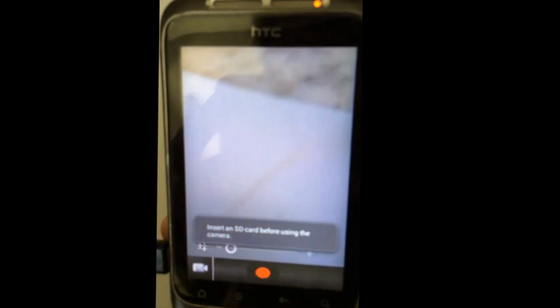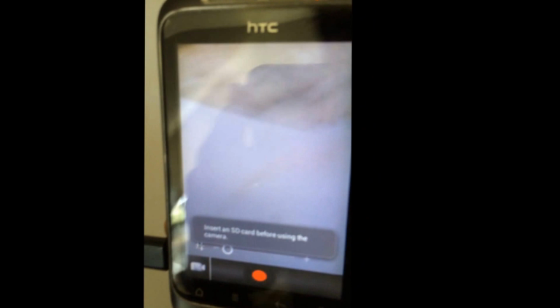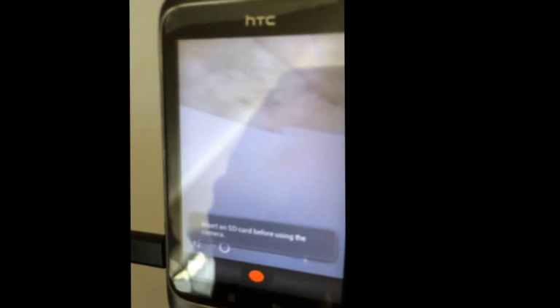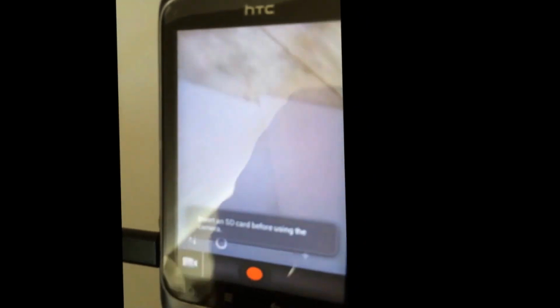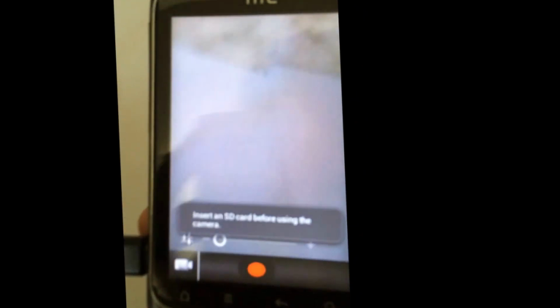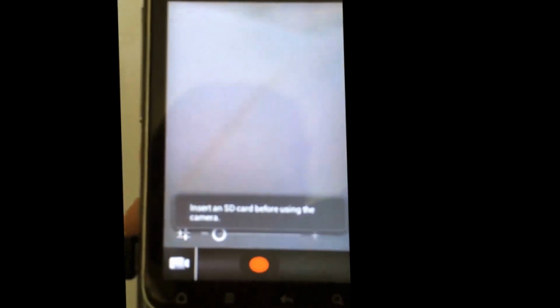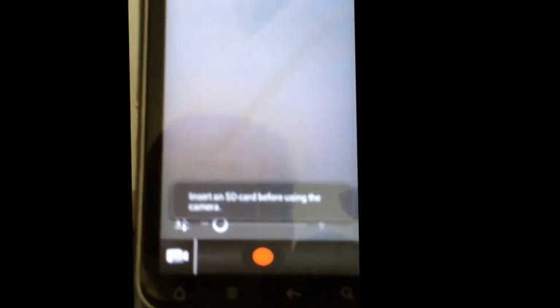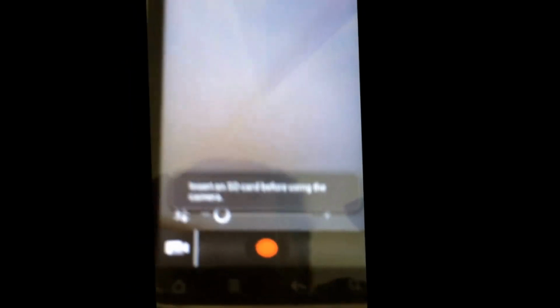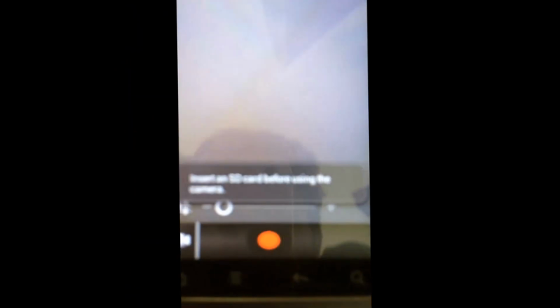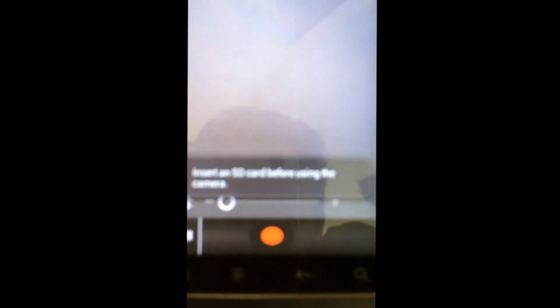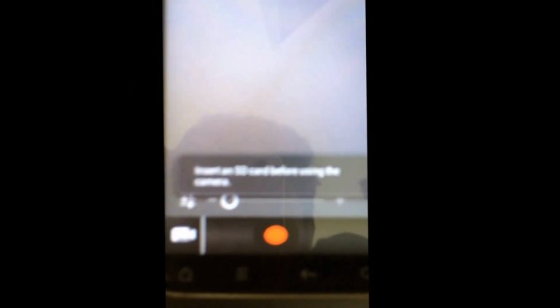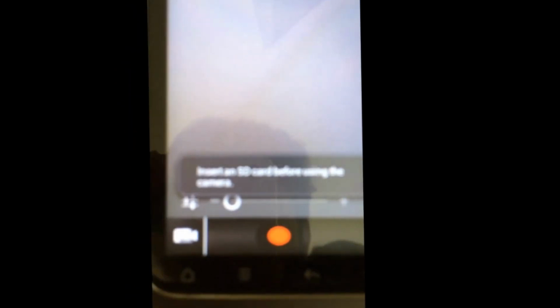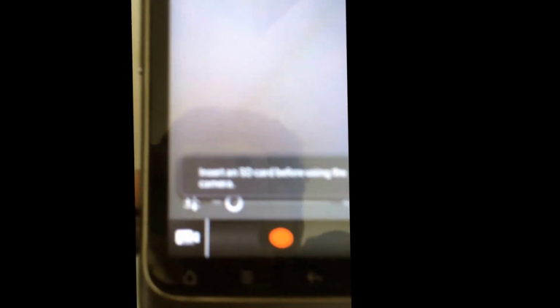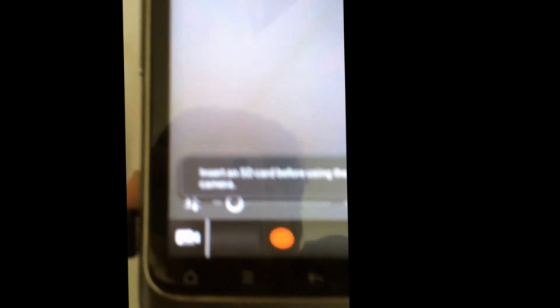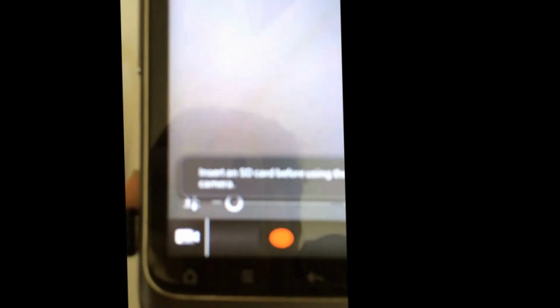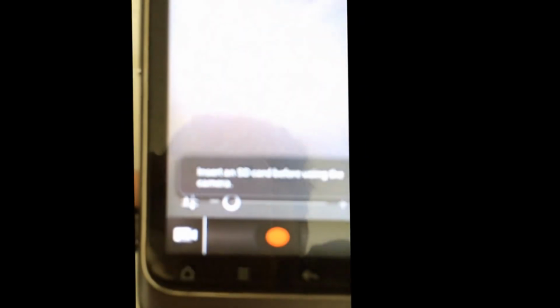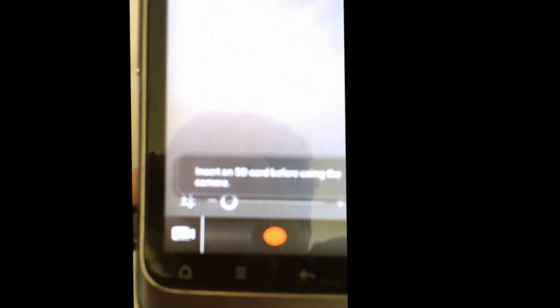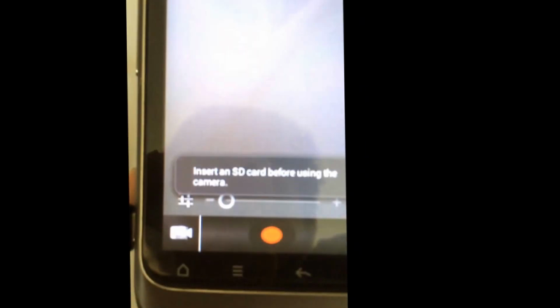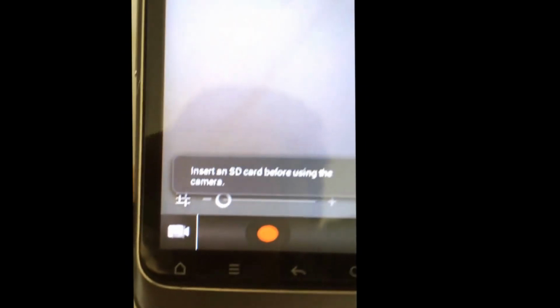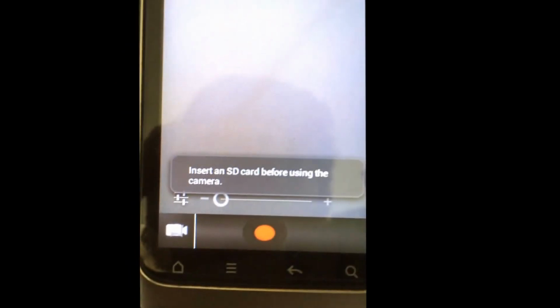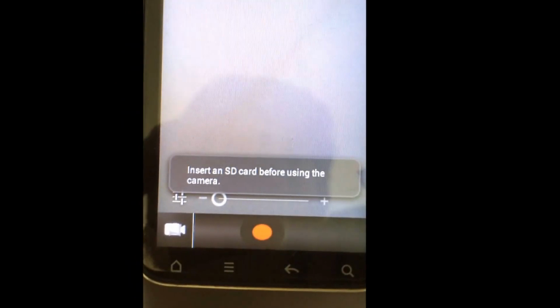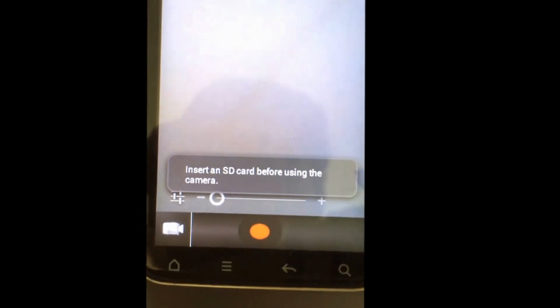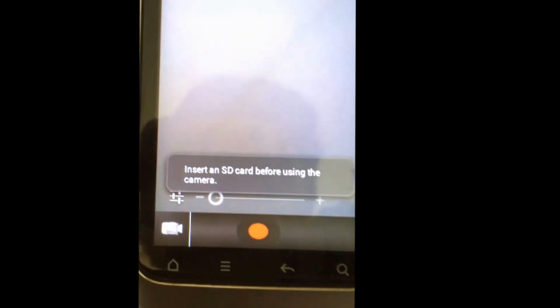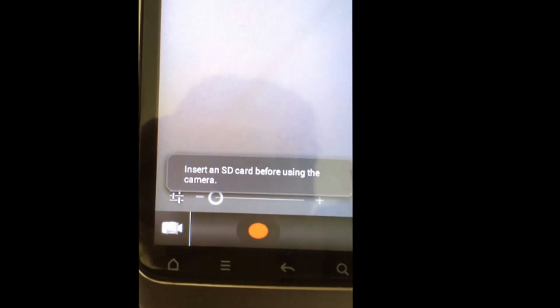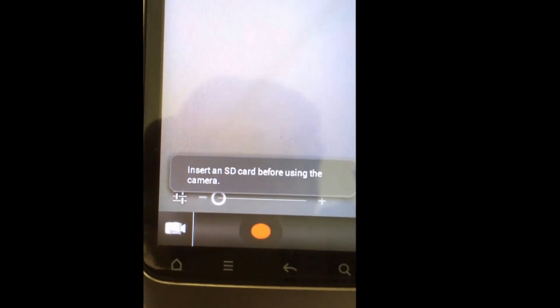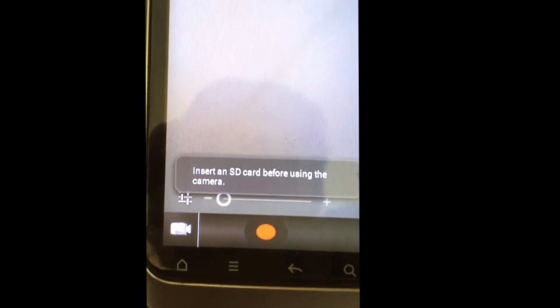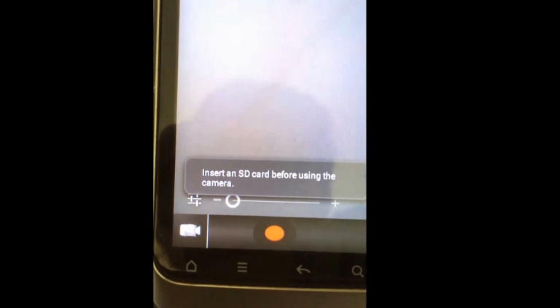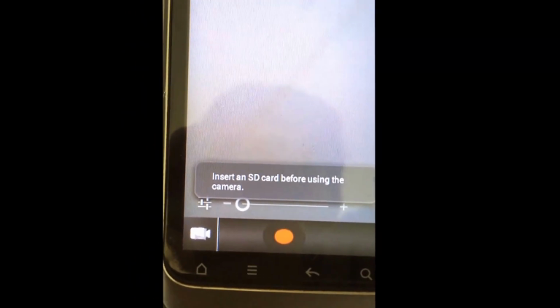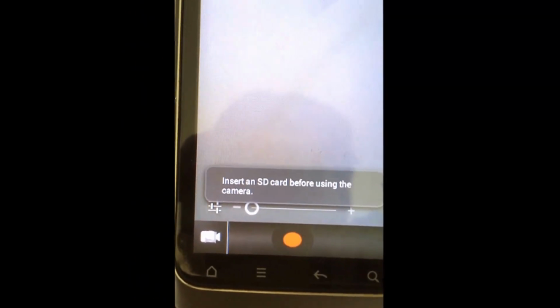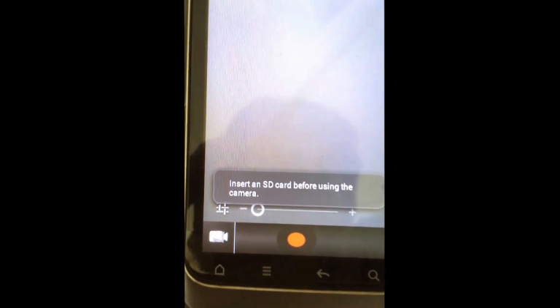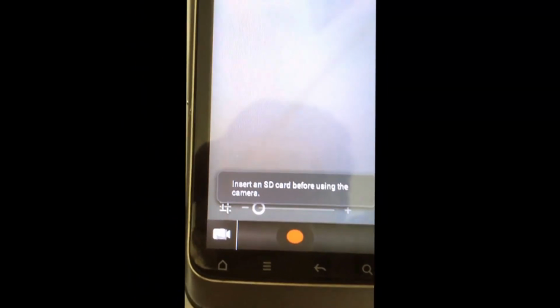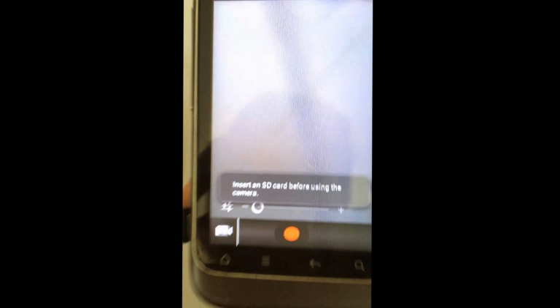The video camera is also working. It's giving a sign to insert an SD card before using the camera.